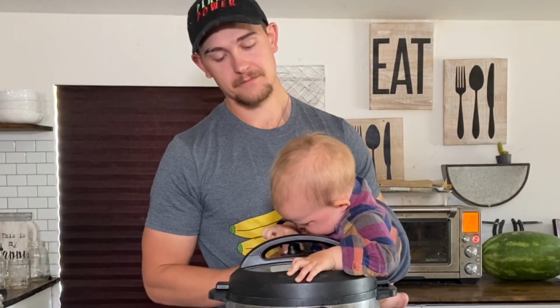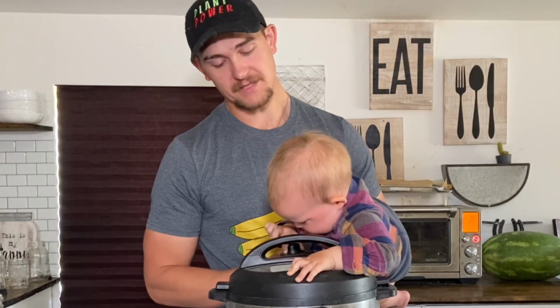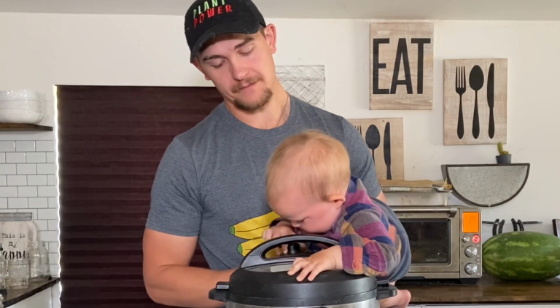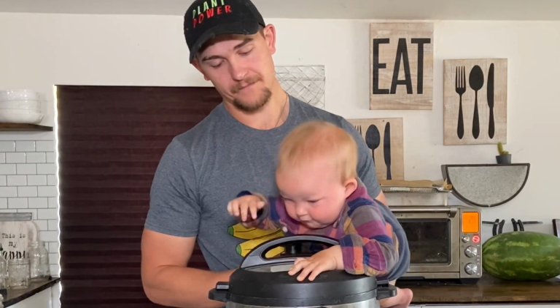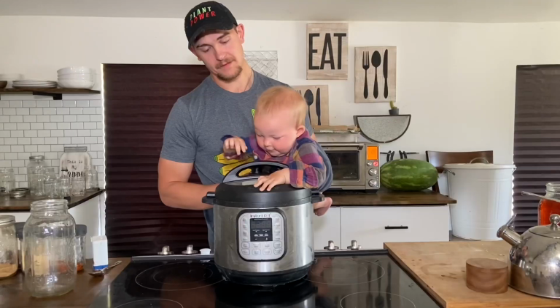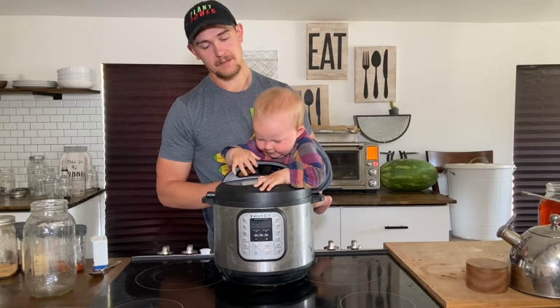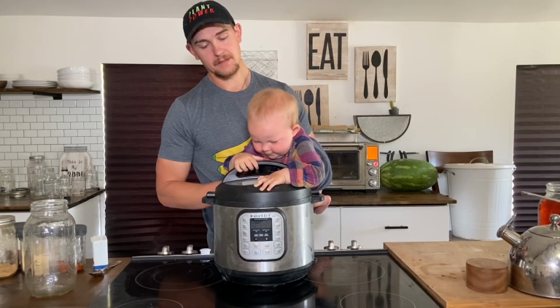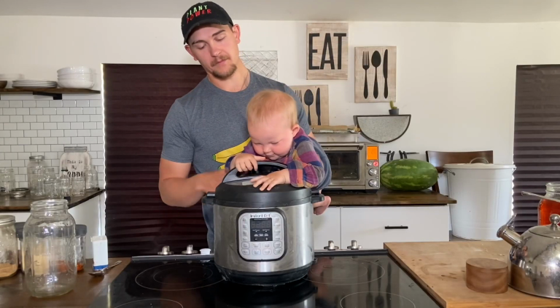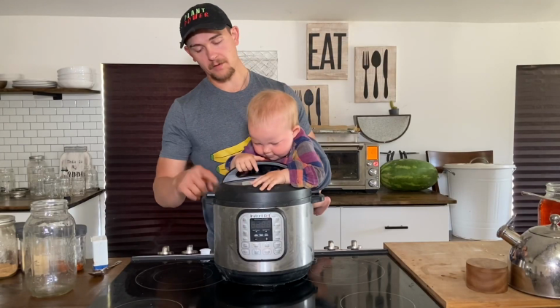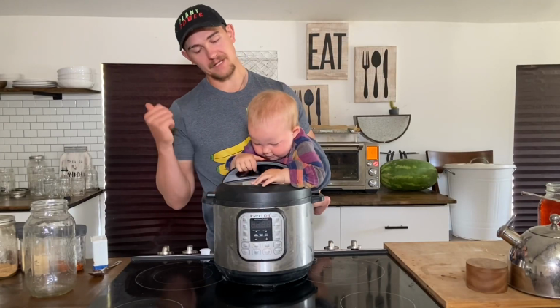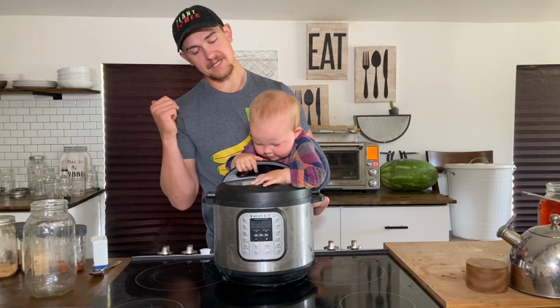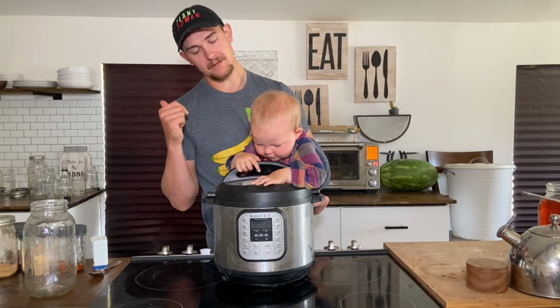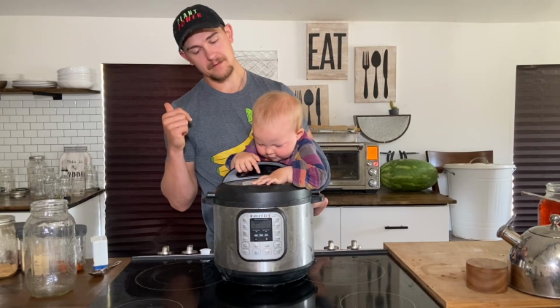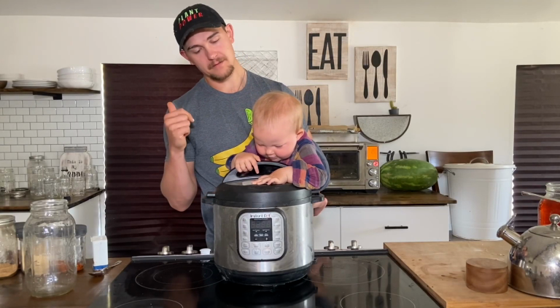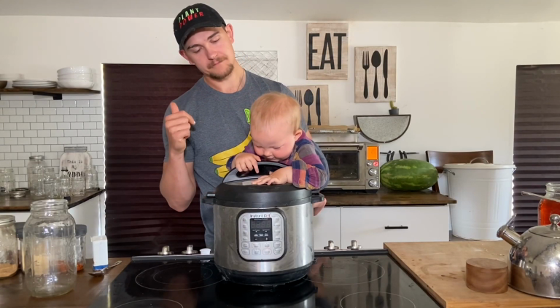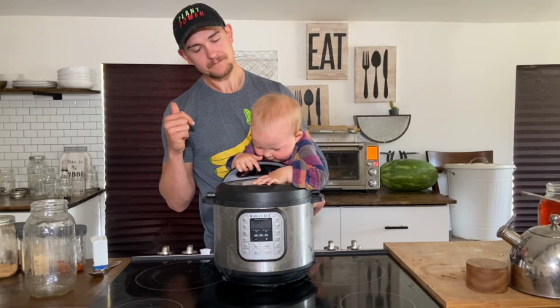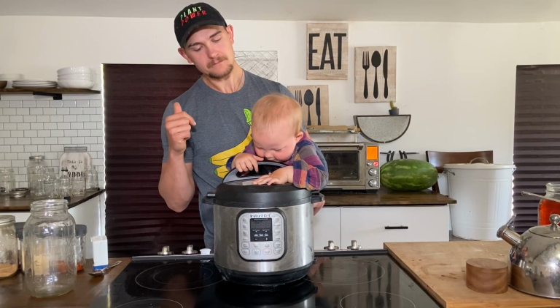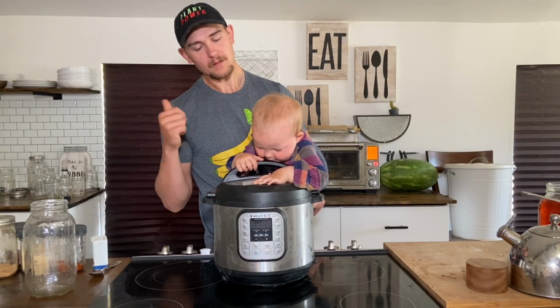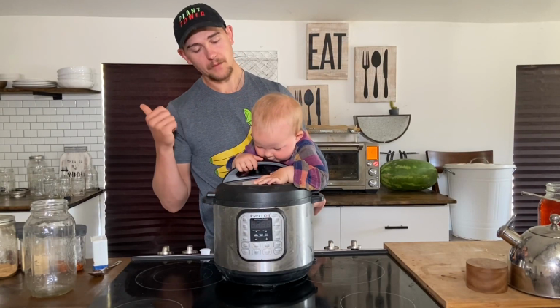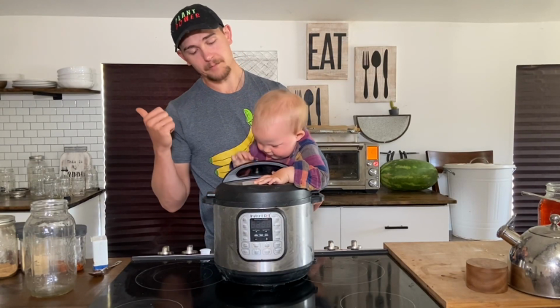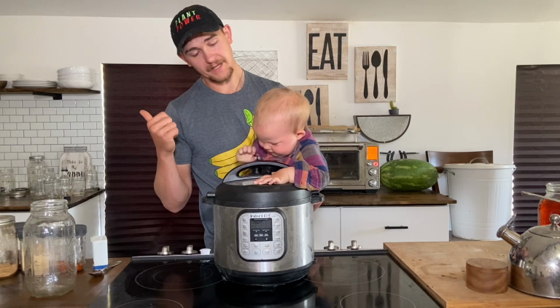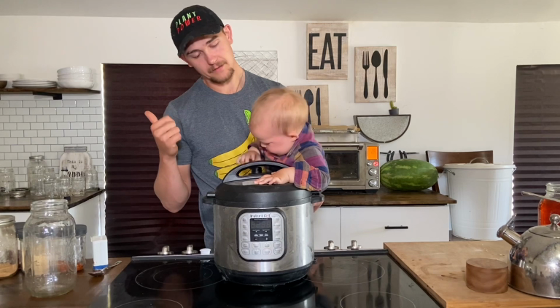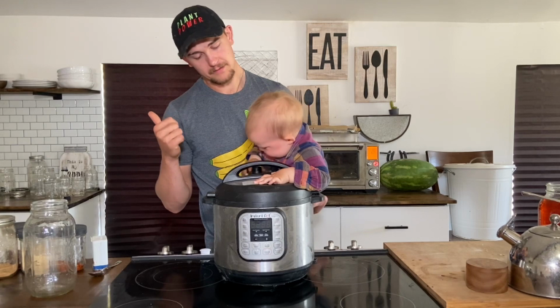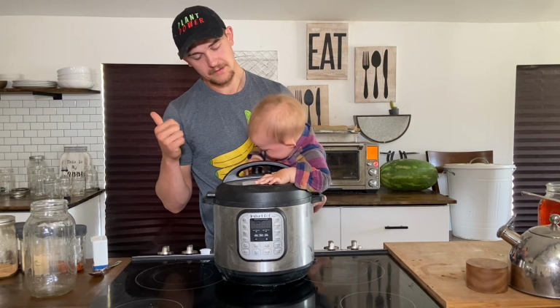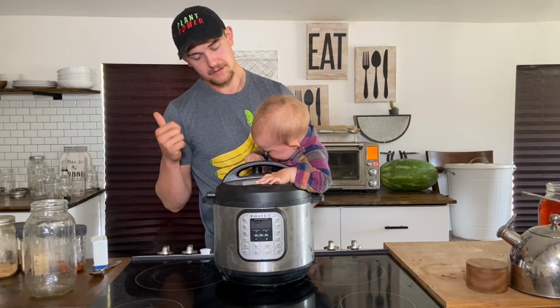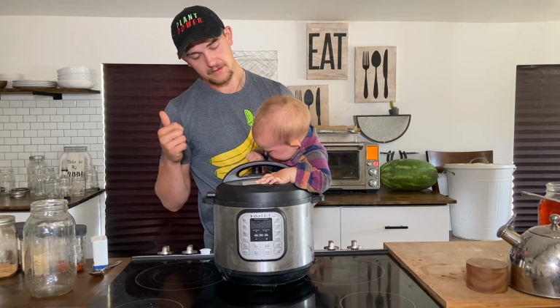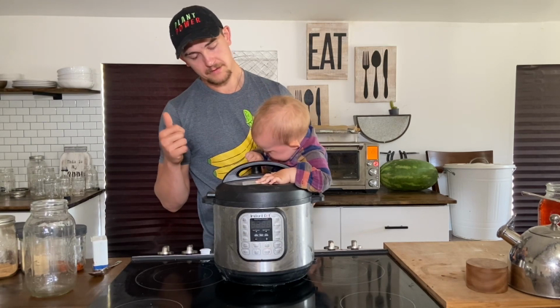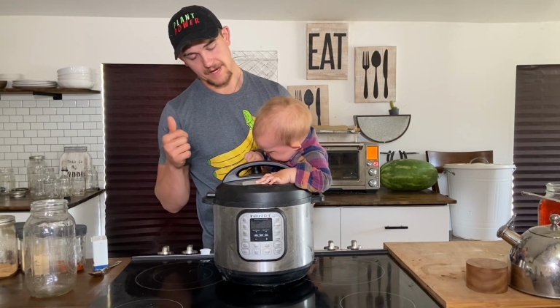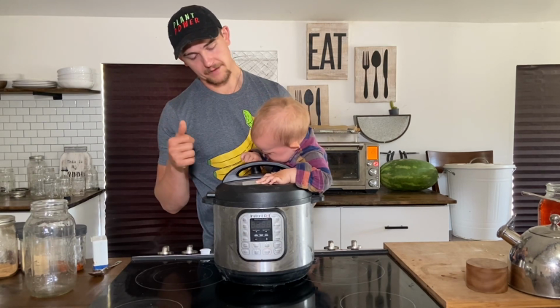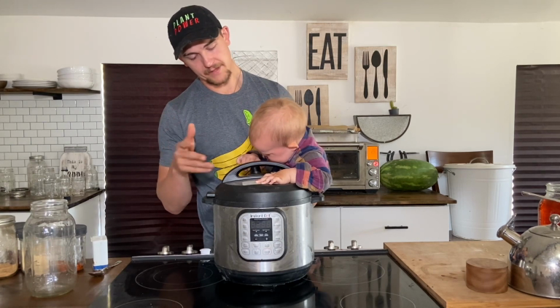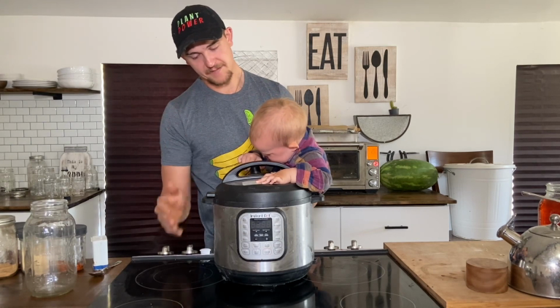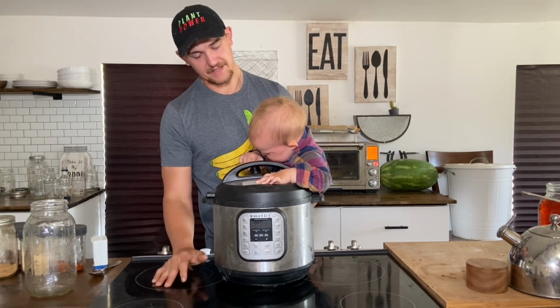Bridget, can we go plug this in? Can we go plug it in? Are you done inspecting it?